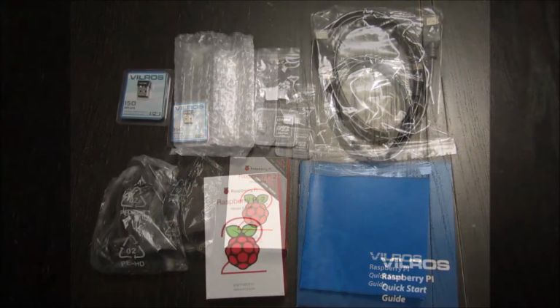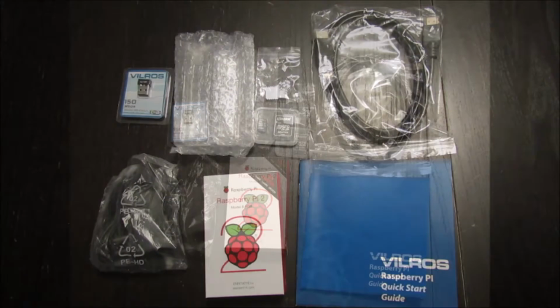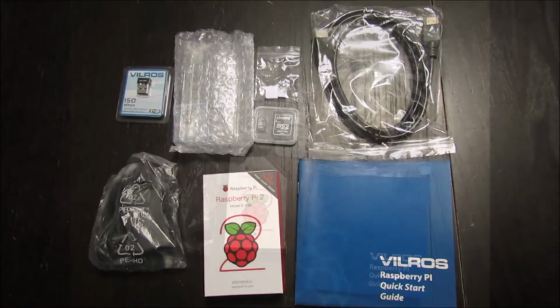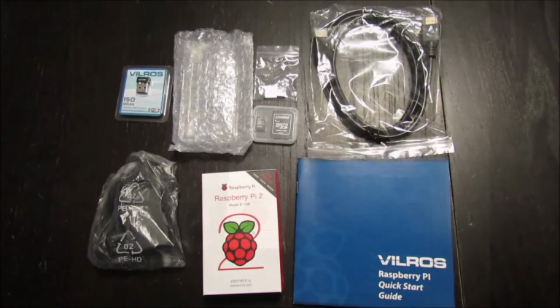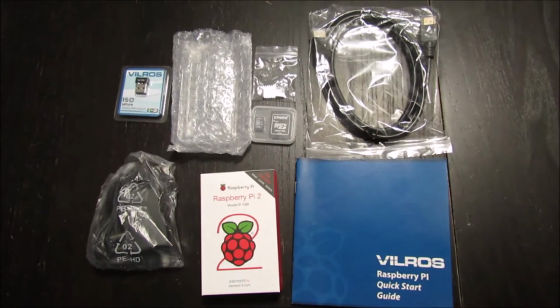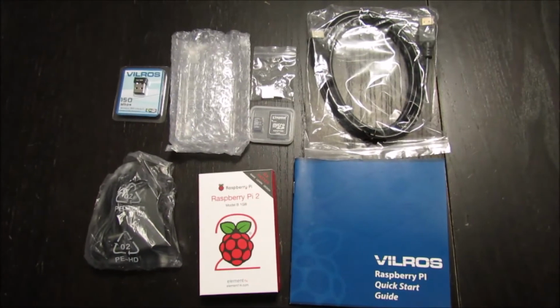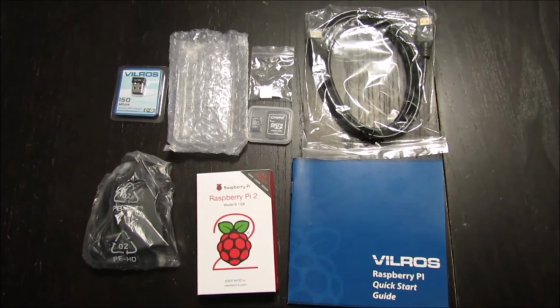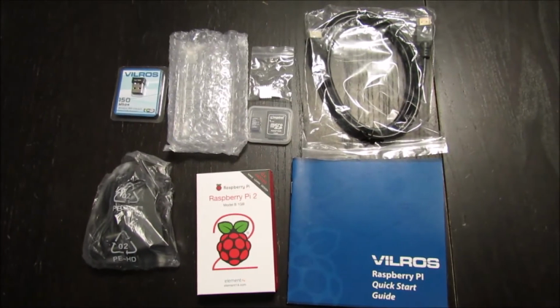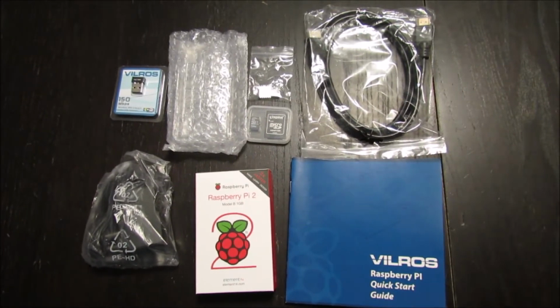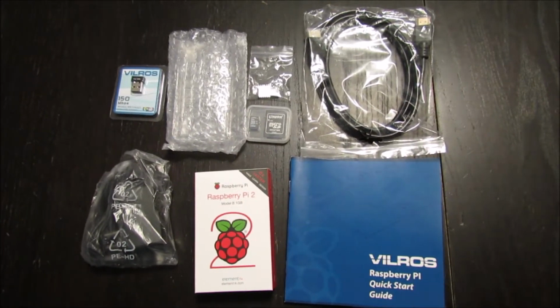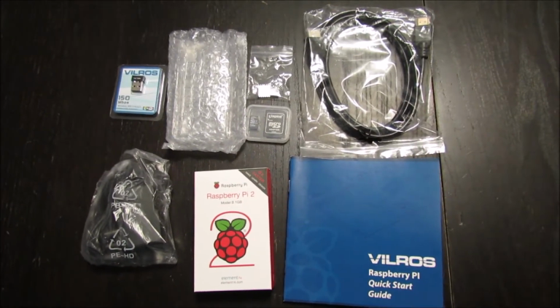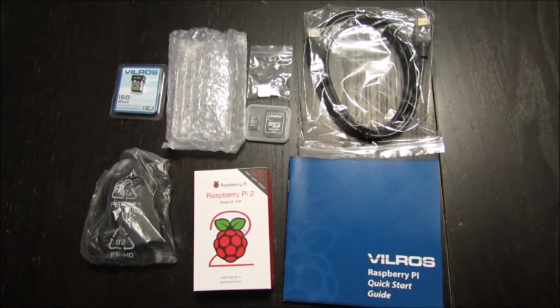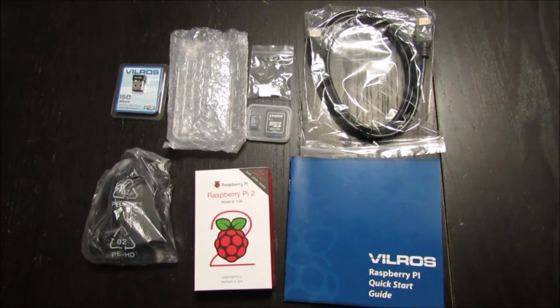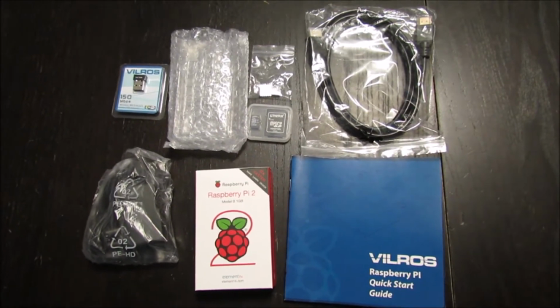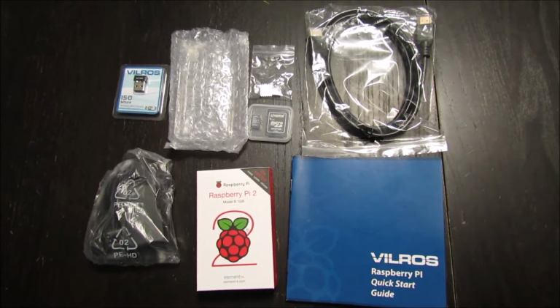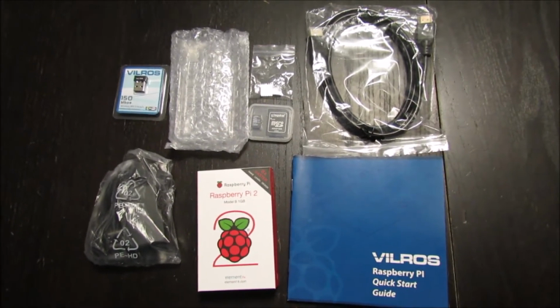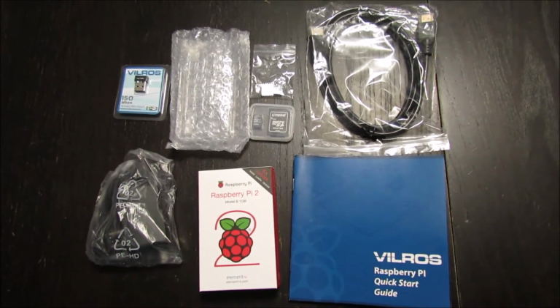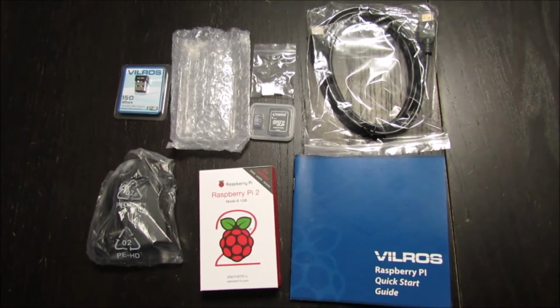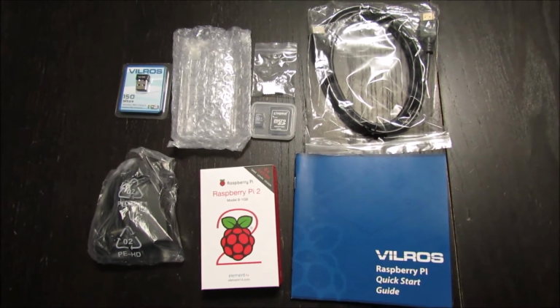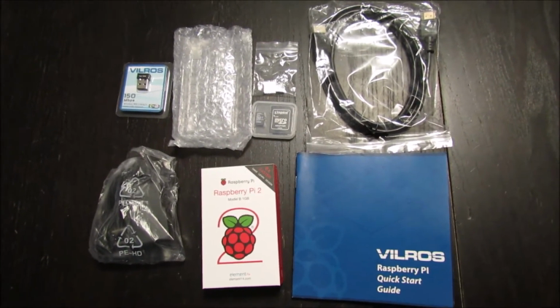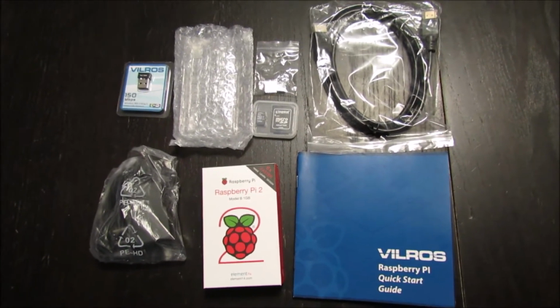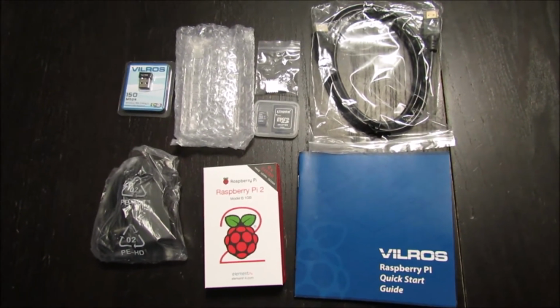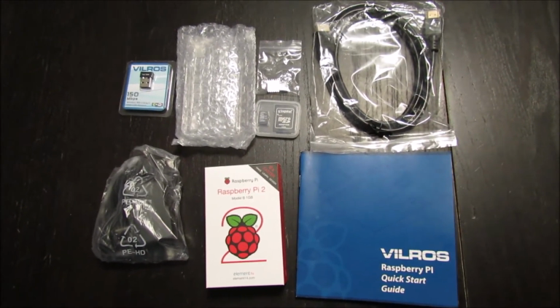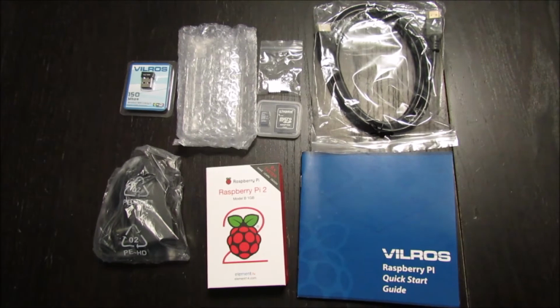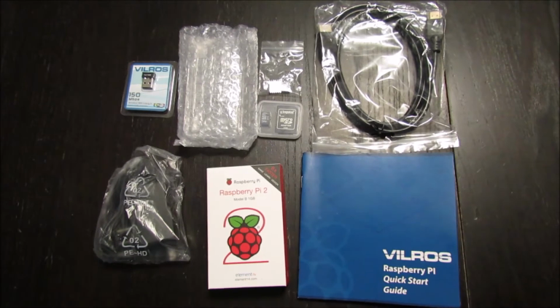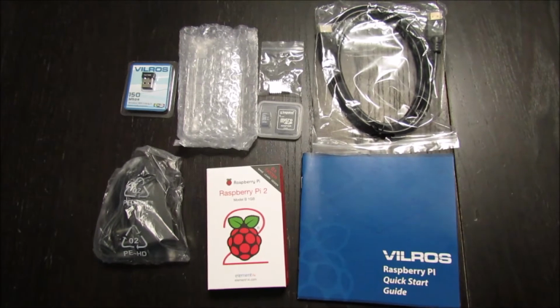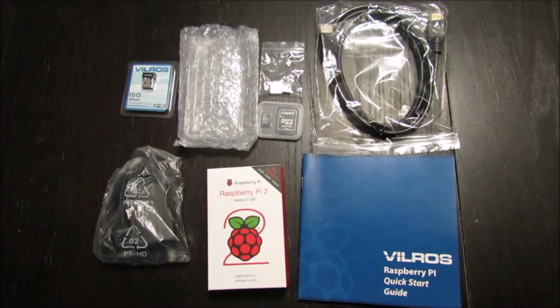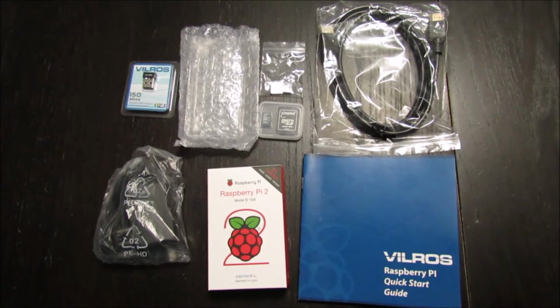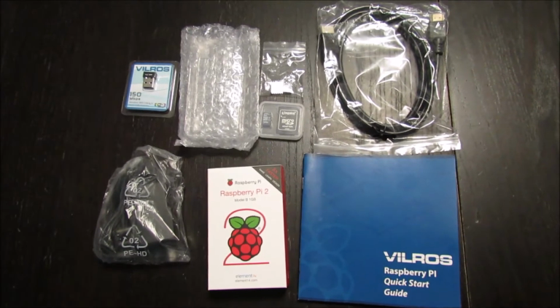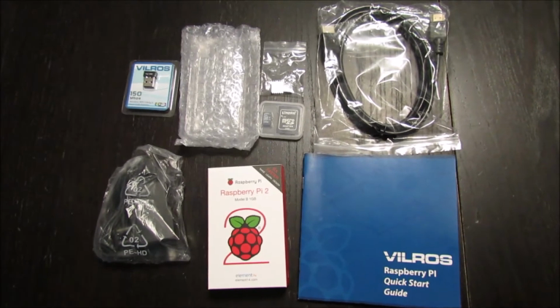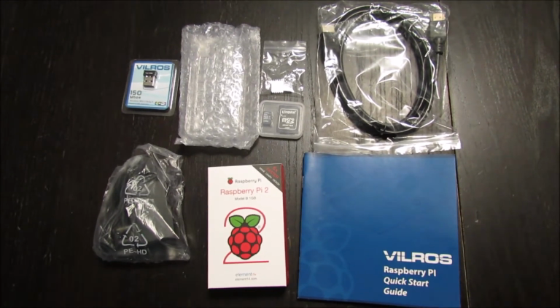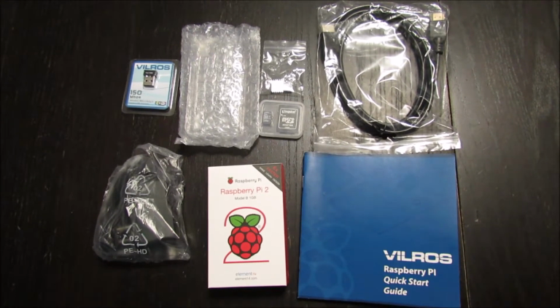Hello guys, today we are bringing you the Raspberry Pi 2 Model B that we ordered off of Amazon.